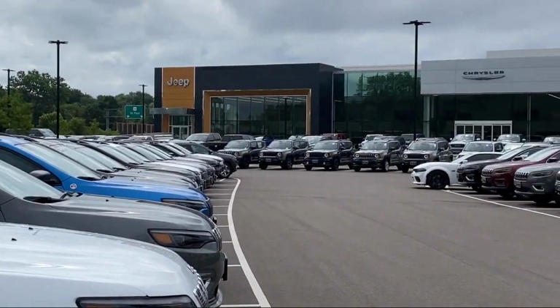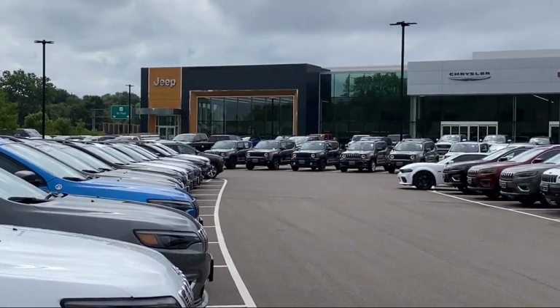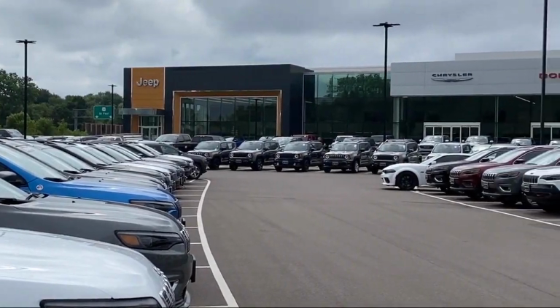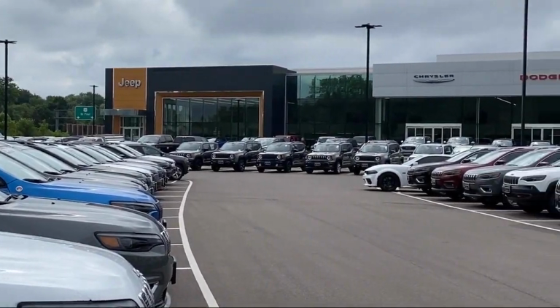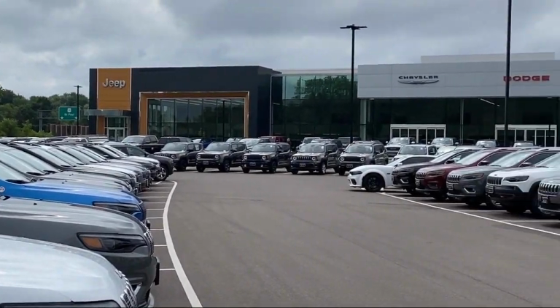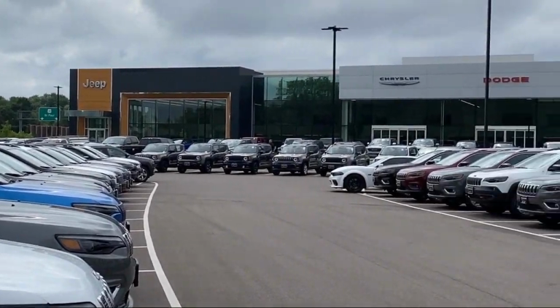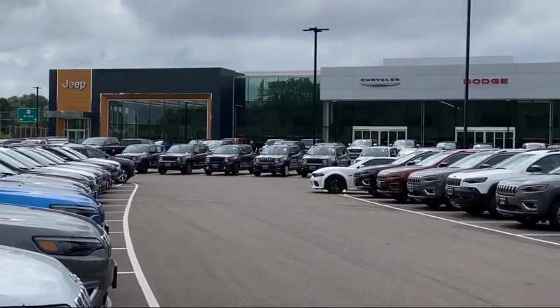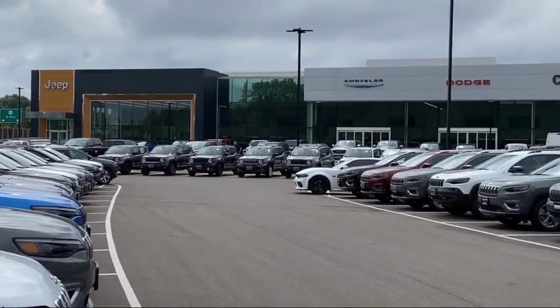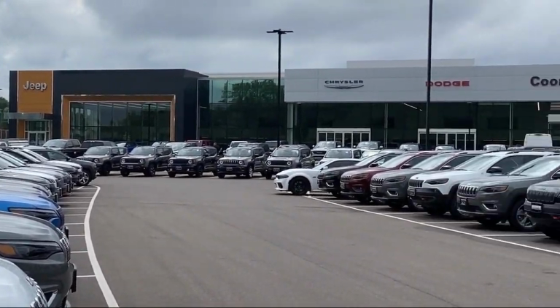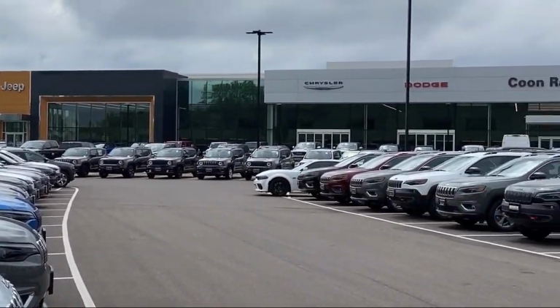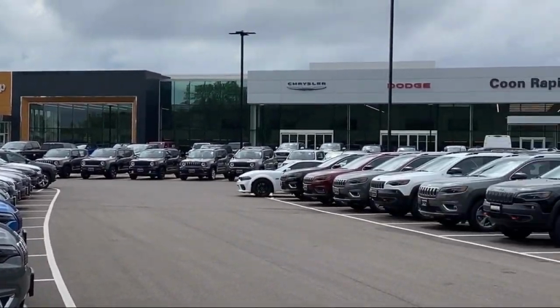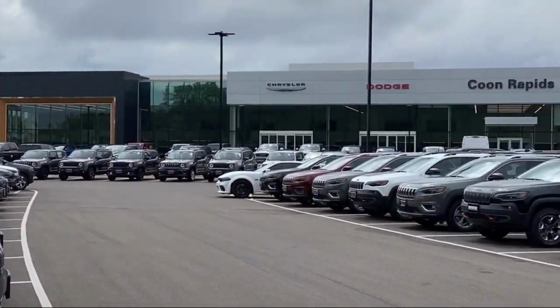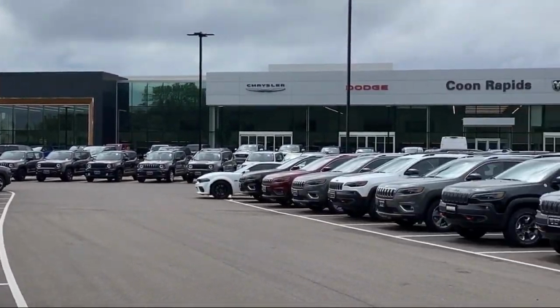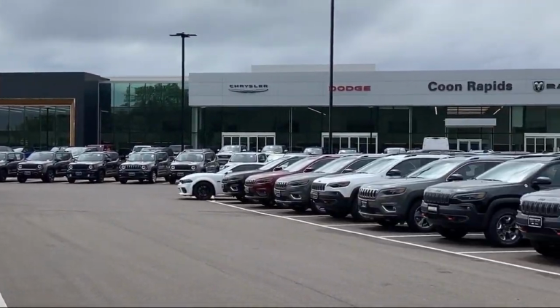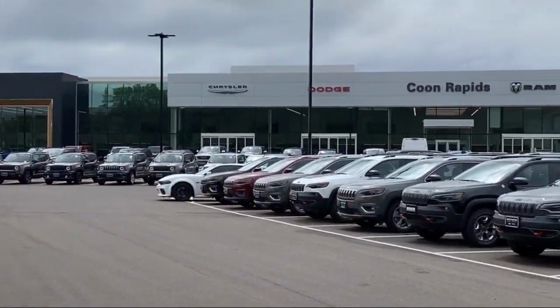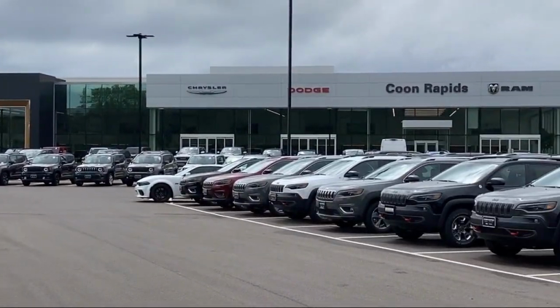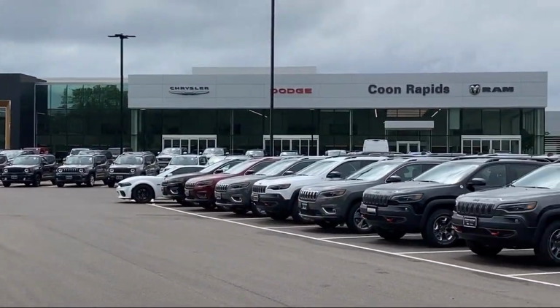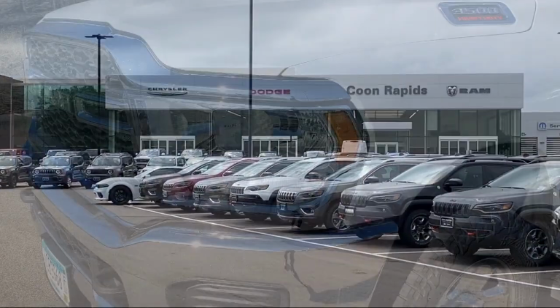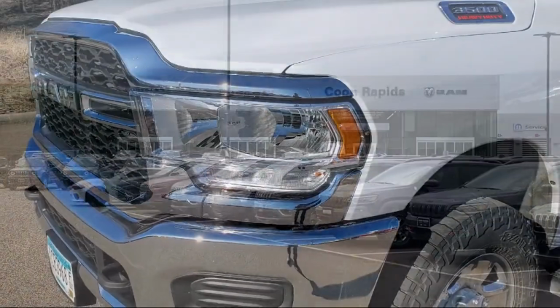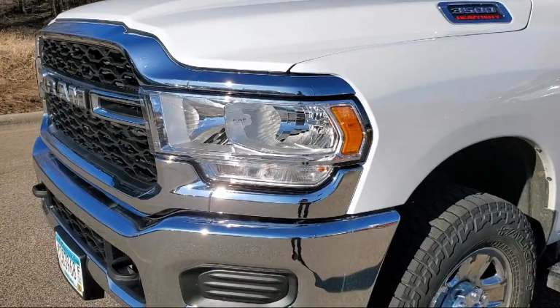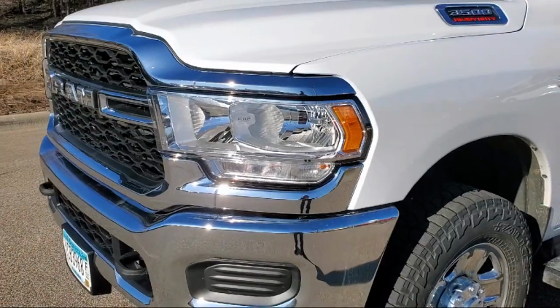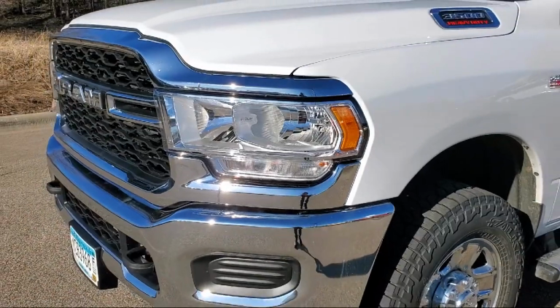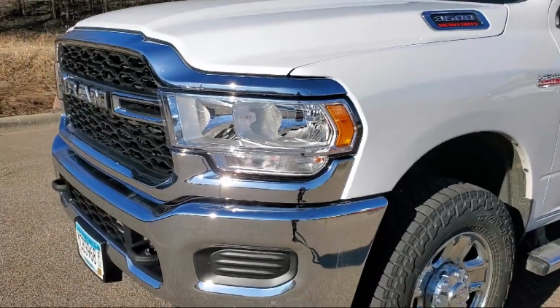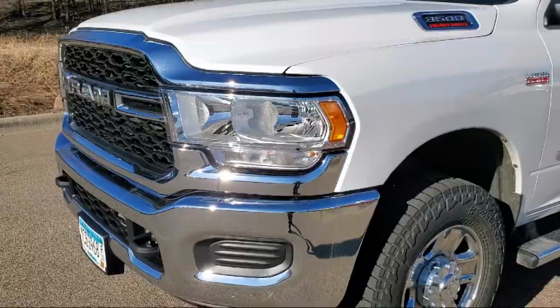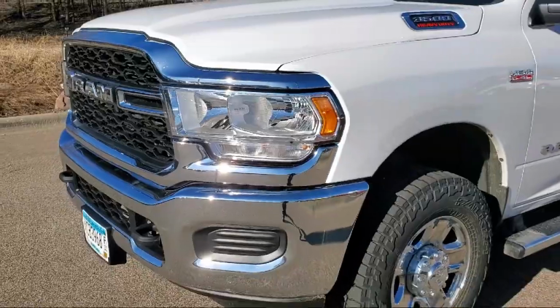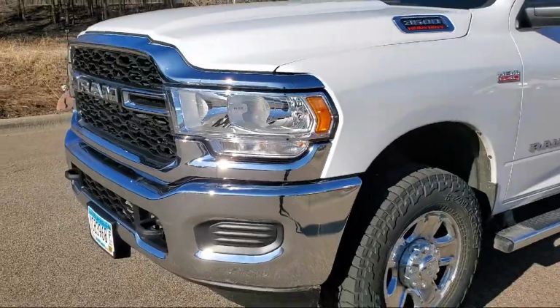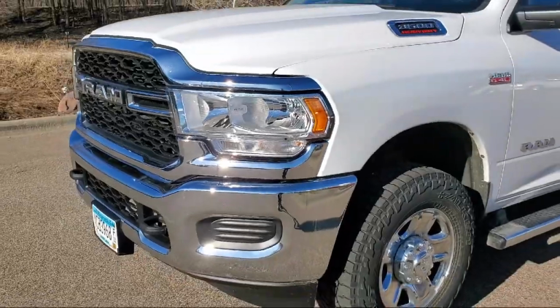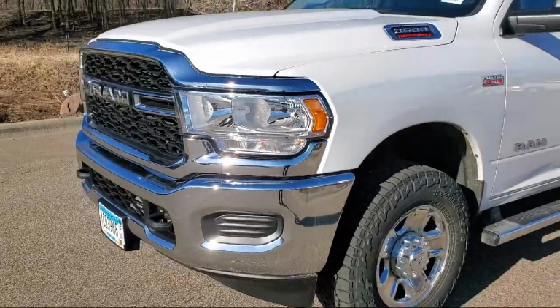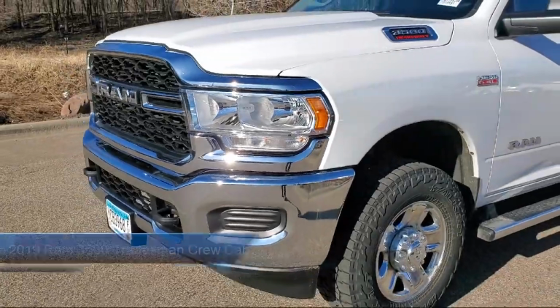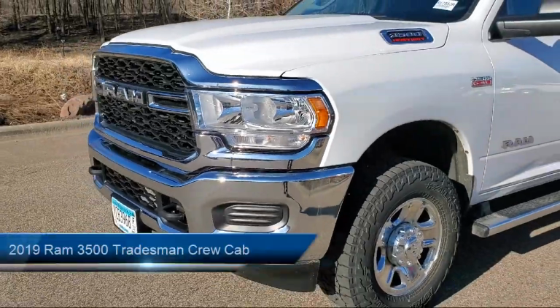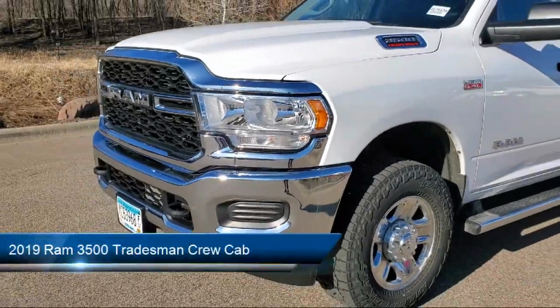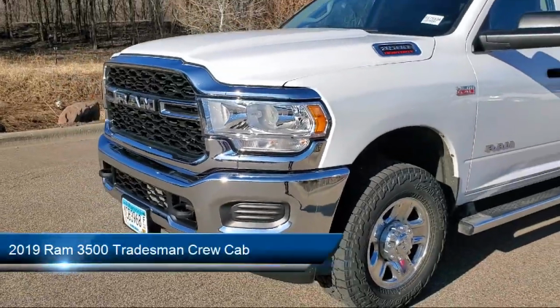Welcome to Kuhn Rapids Chrysler Dodge Jeep Ram, and here's a look at another one of our great vehicles in inventory.